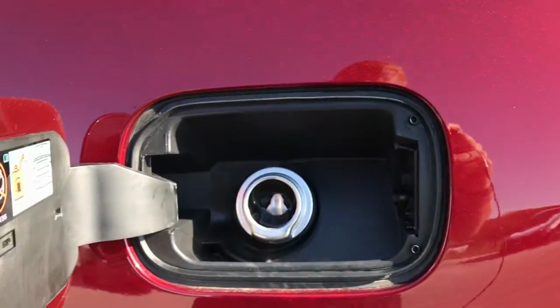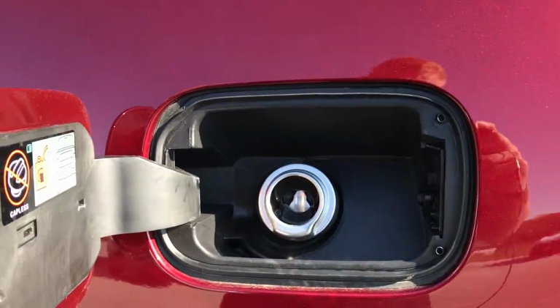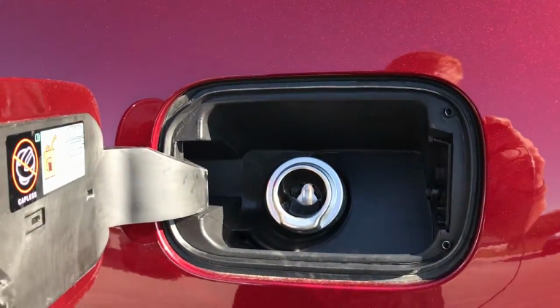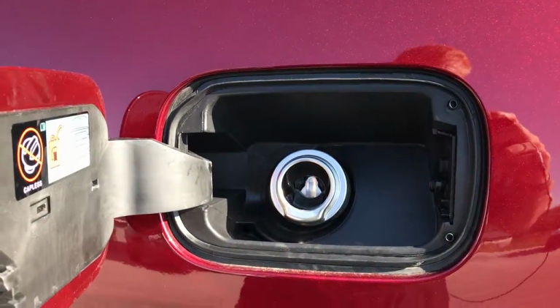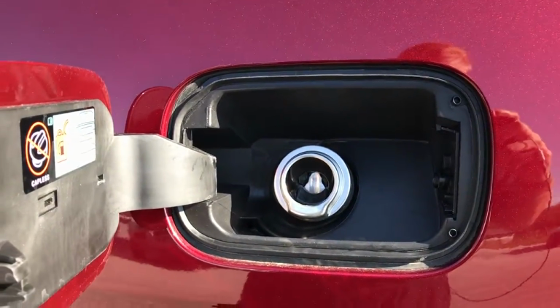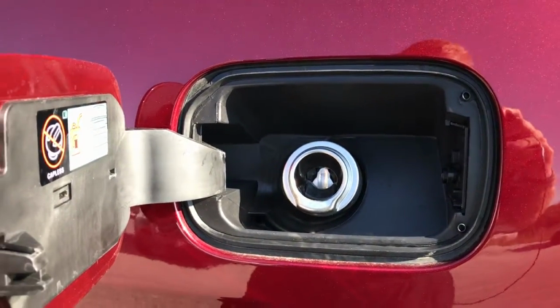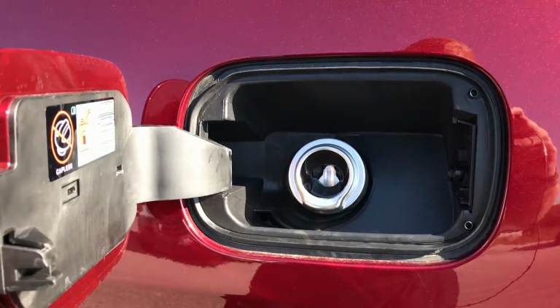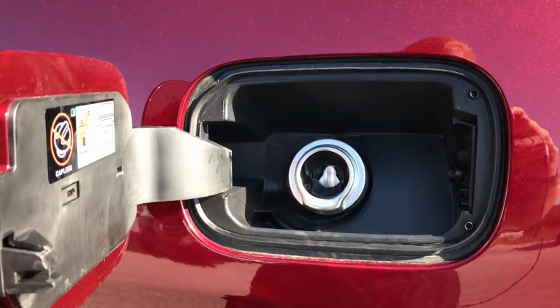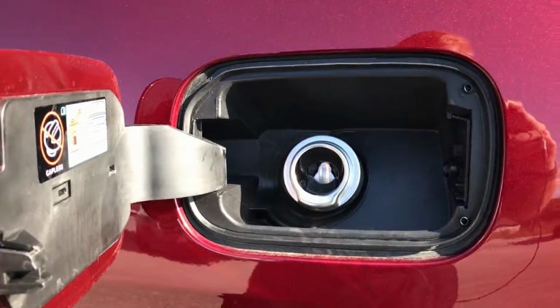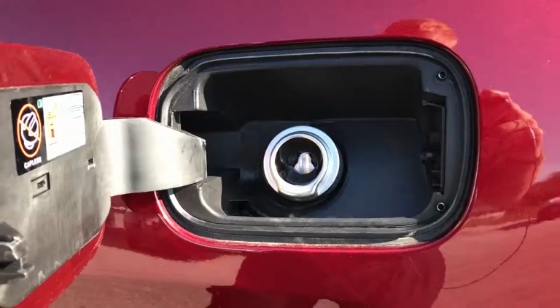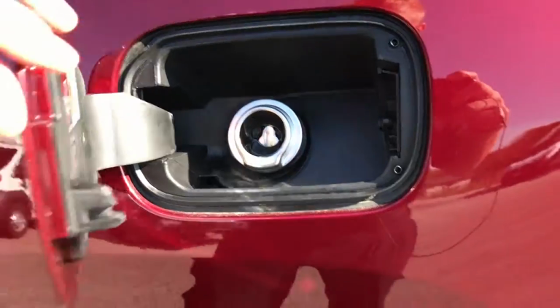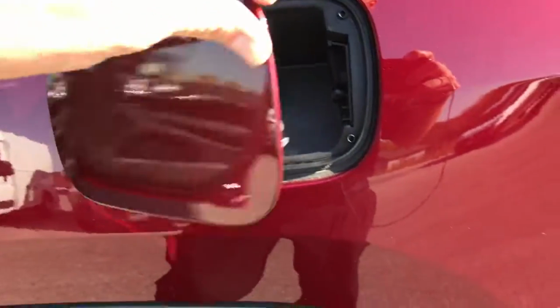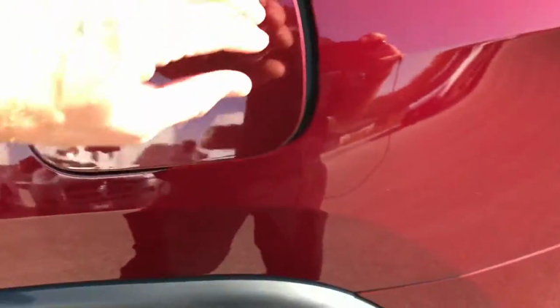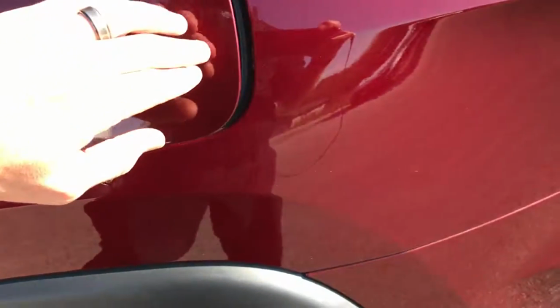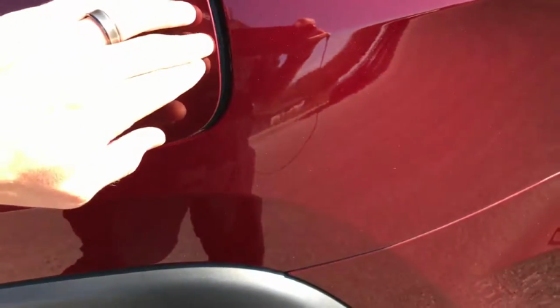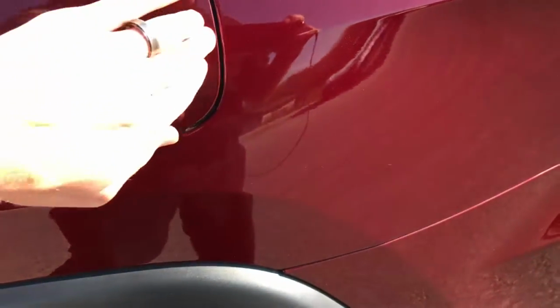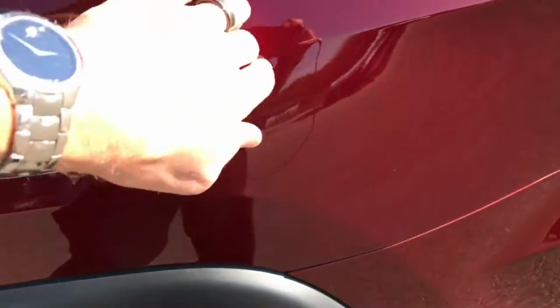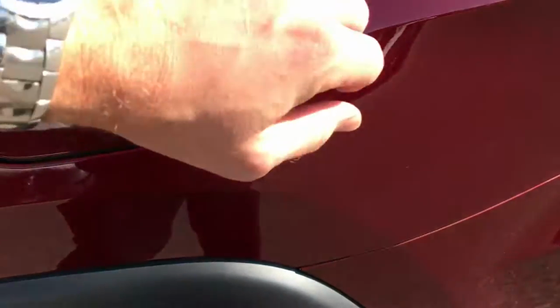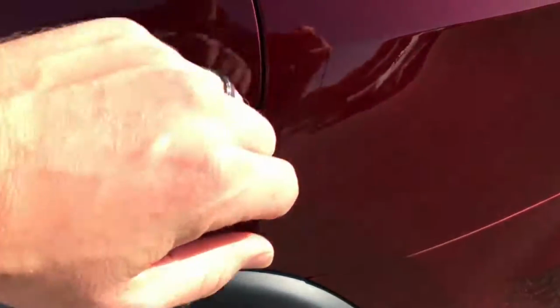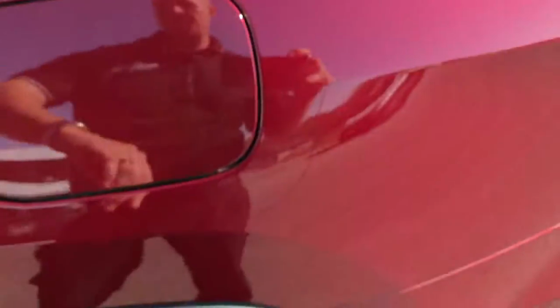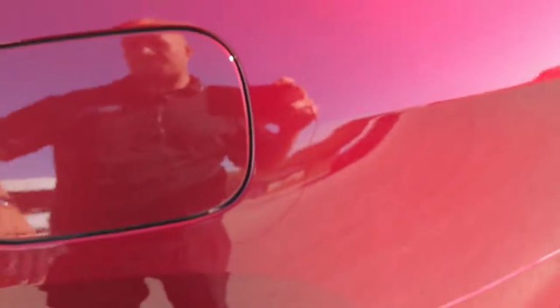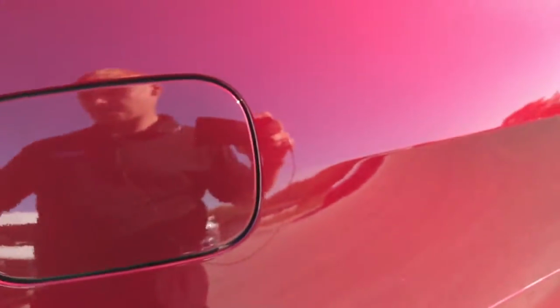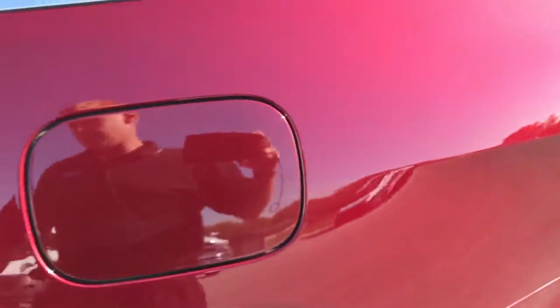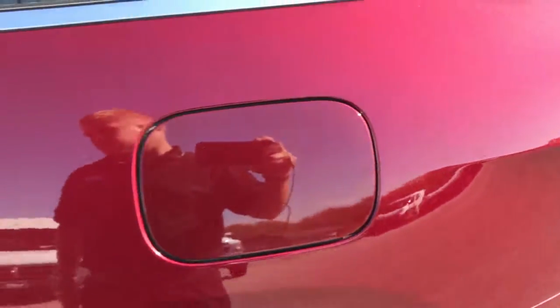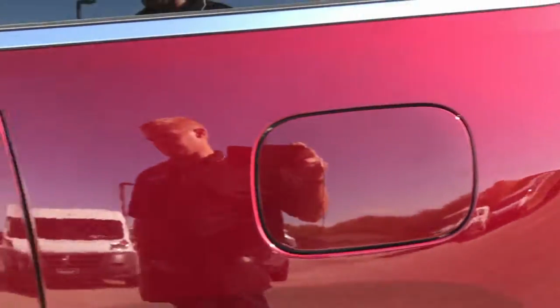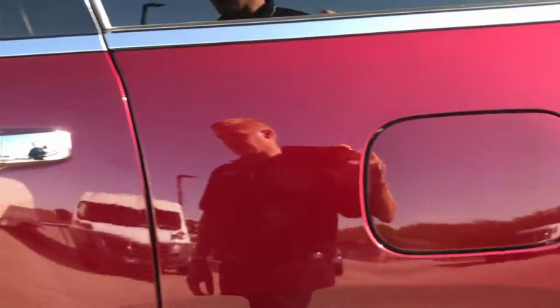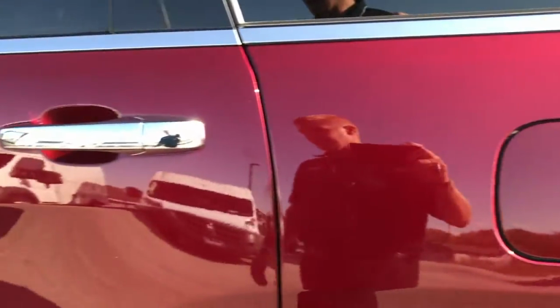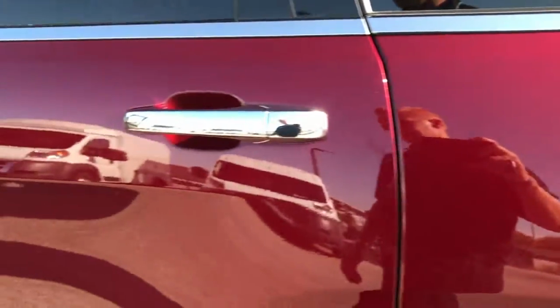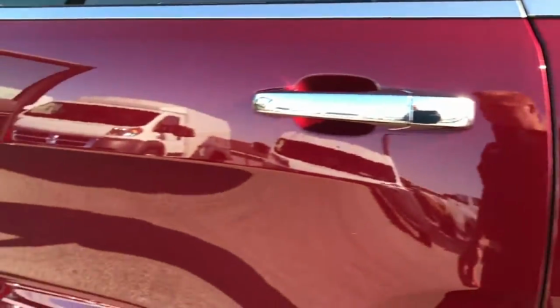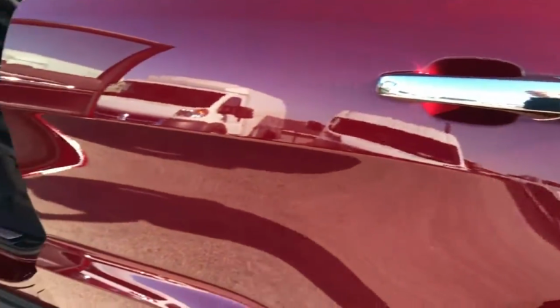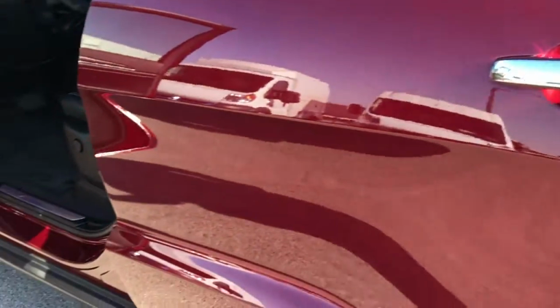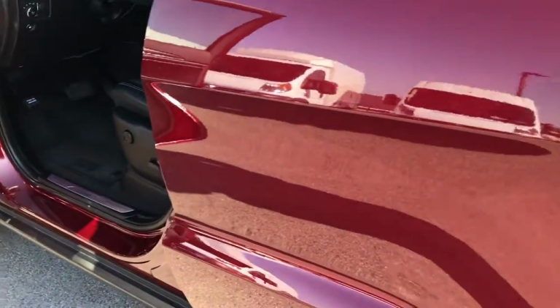It has the capless fuel fill, which is a really nice feature — you'll never get gas on your hands again.